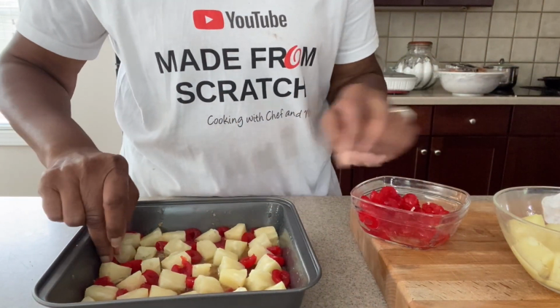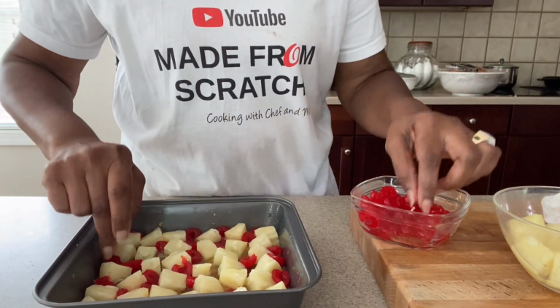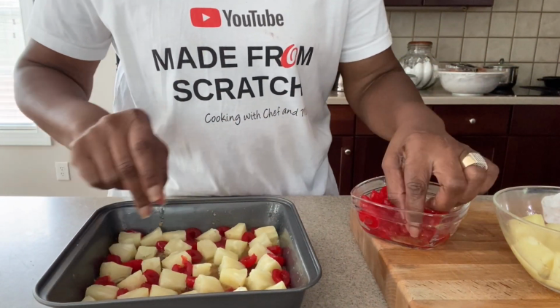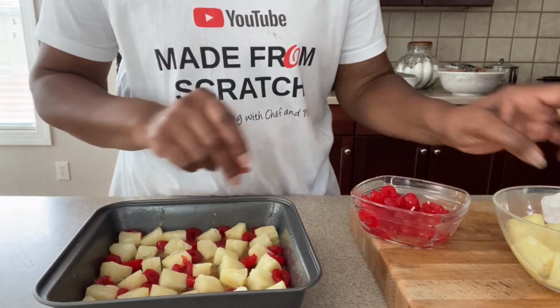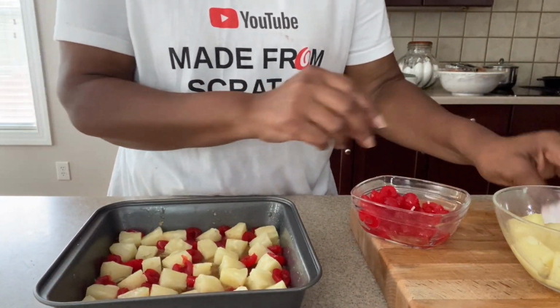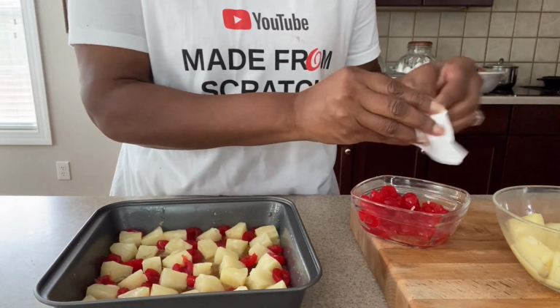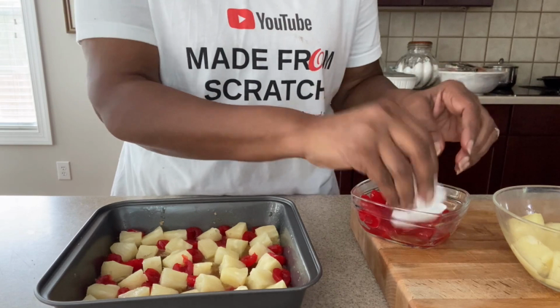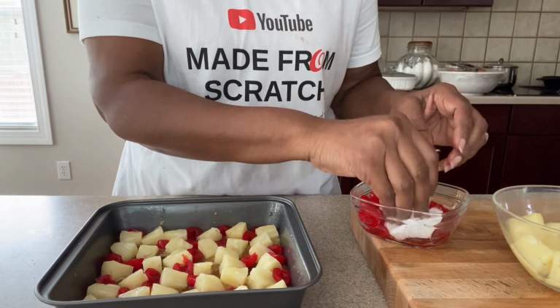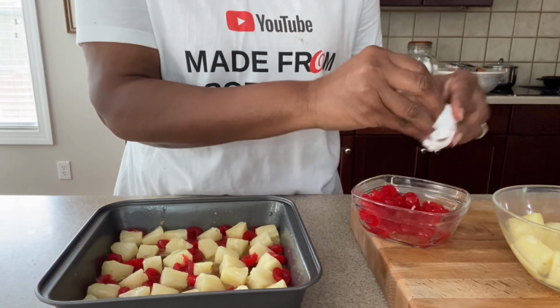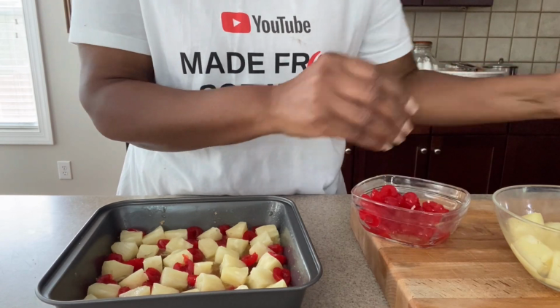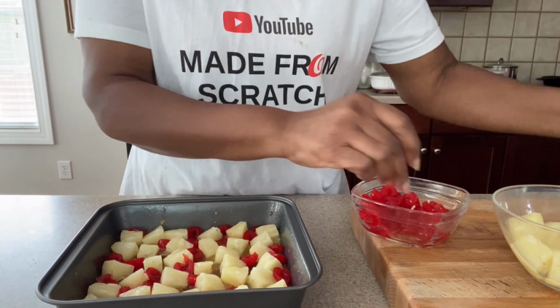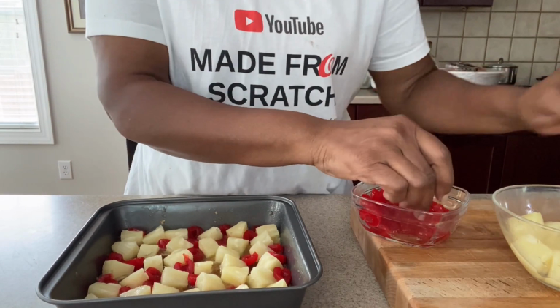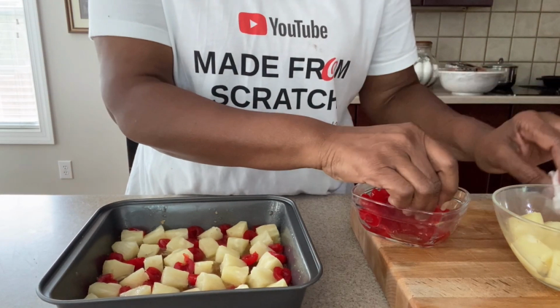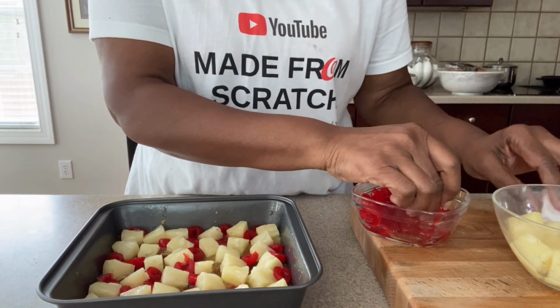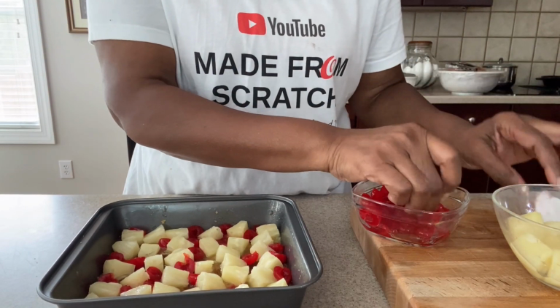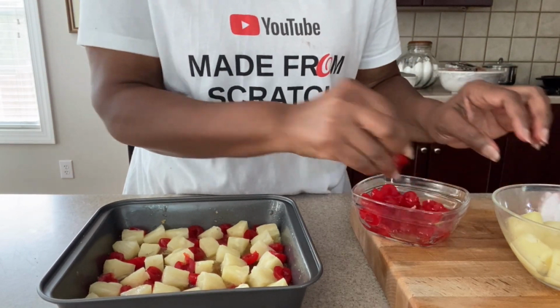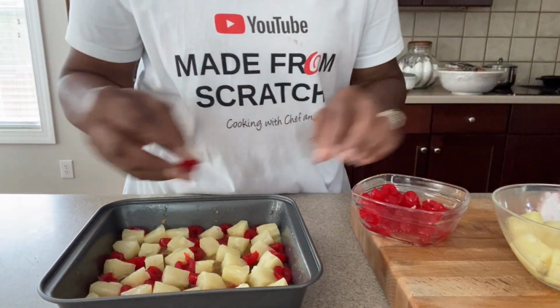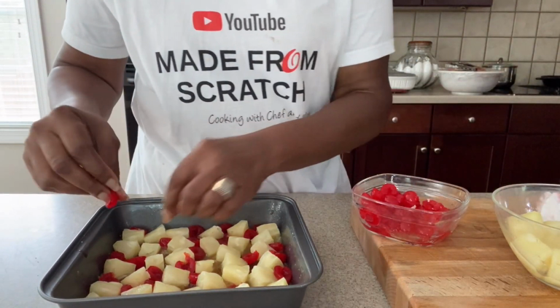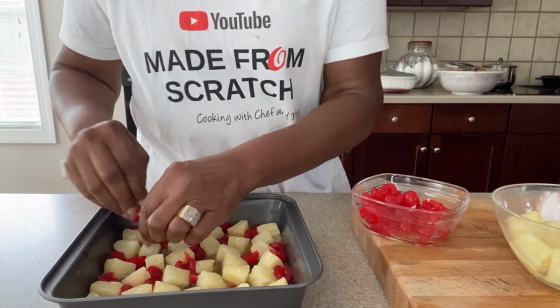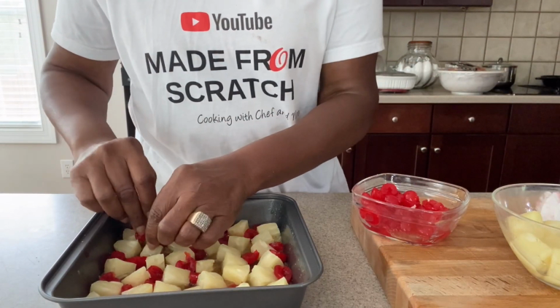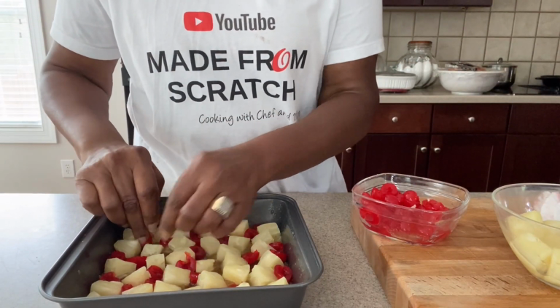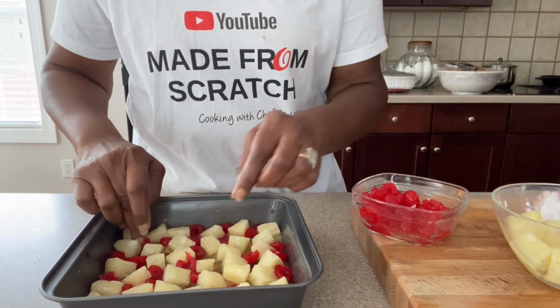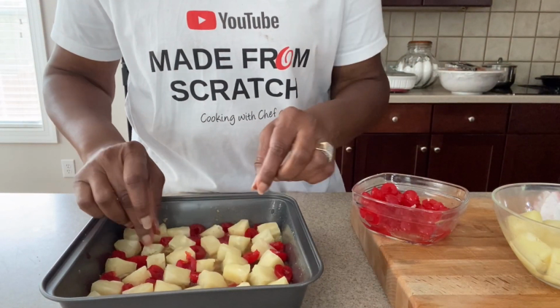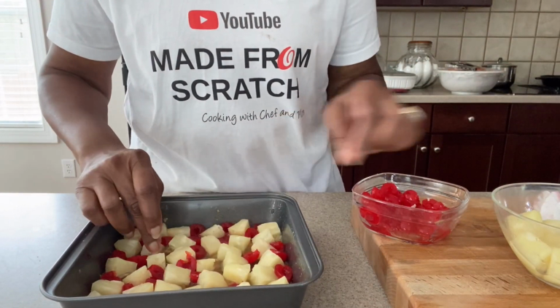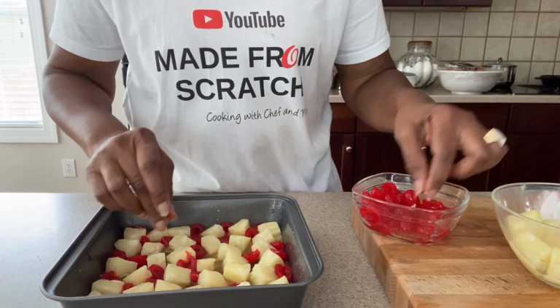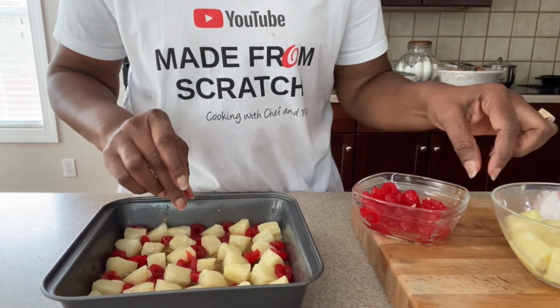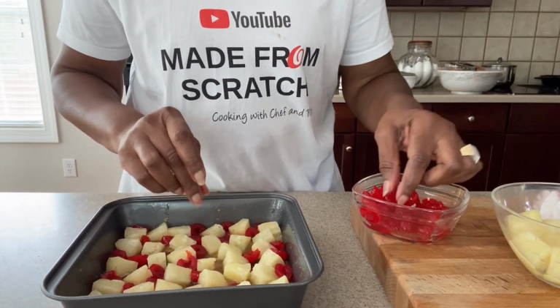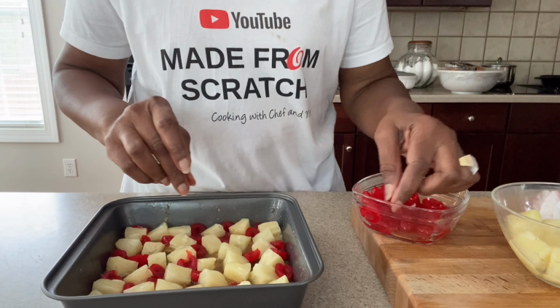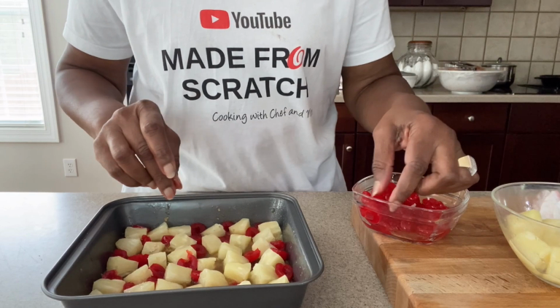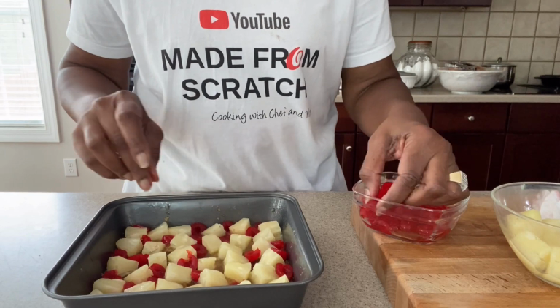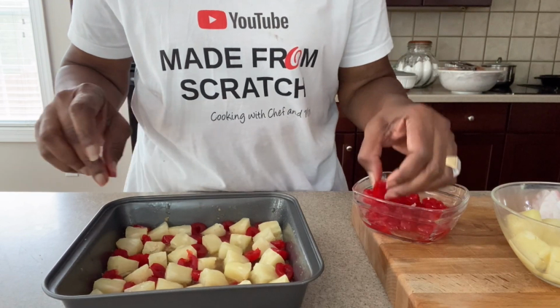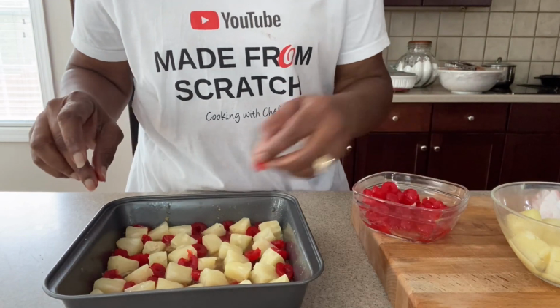Now we're going to set our topping in the refrigerator so that it can set. That way it won't be so watery.